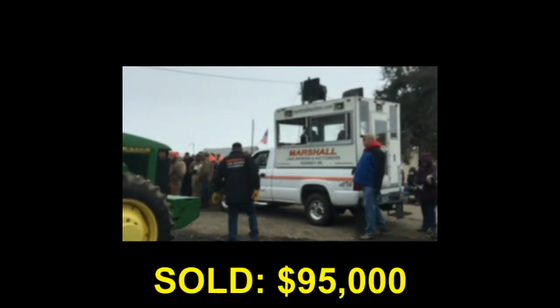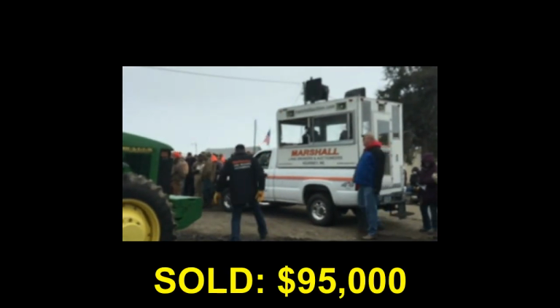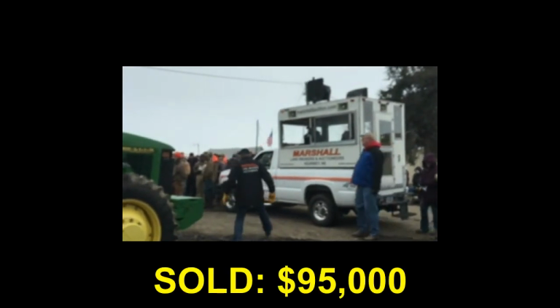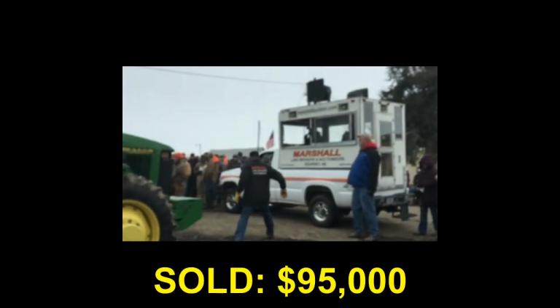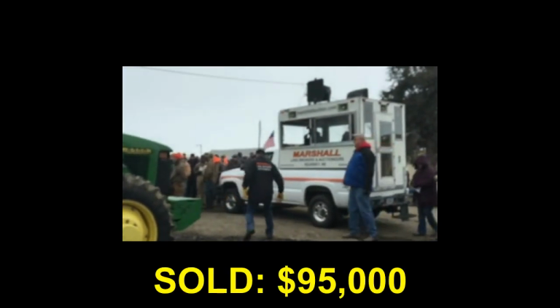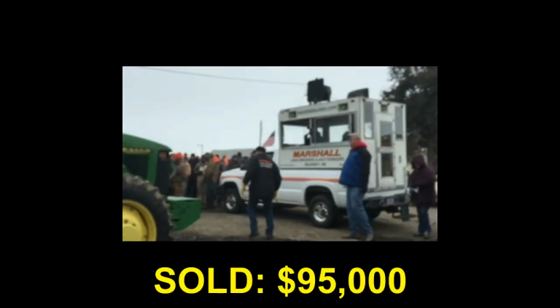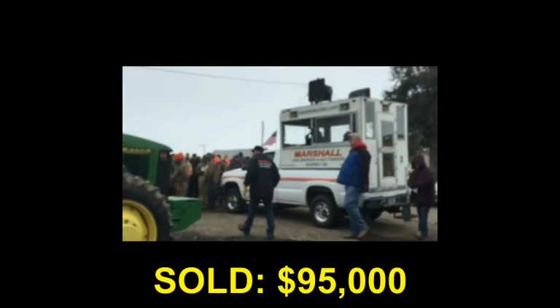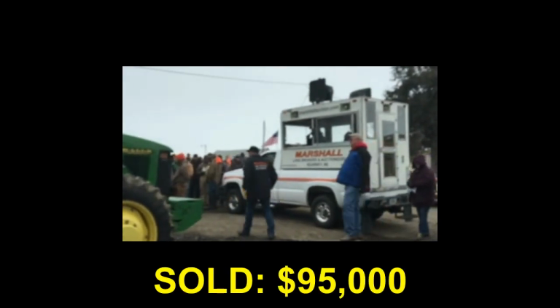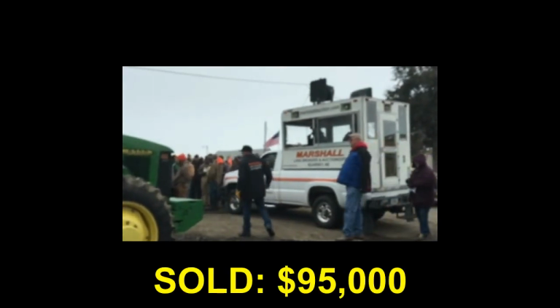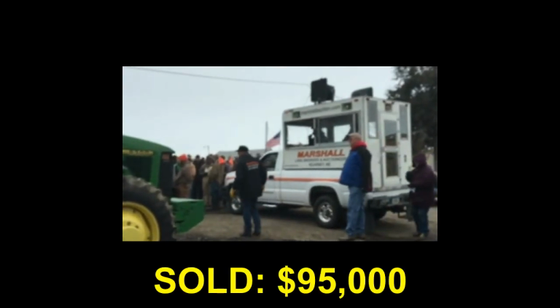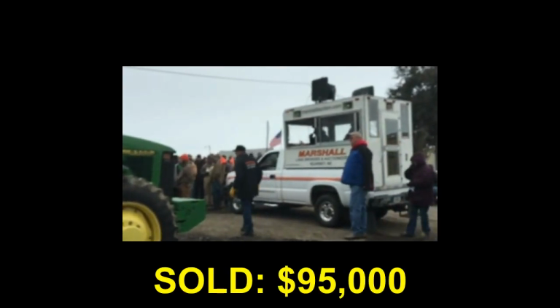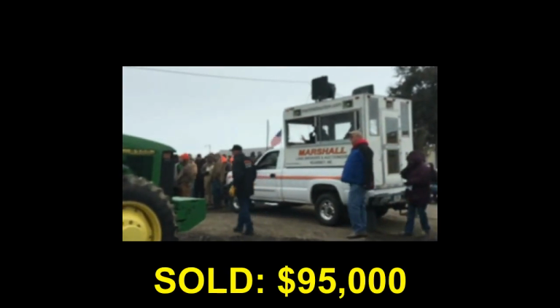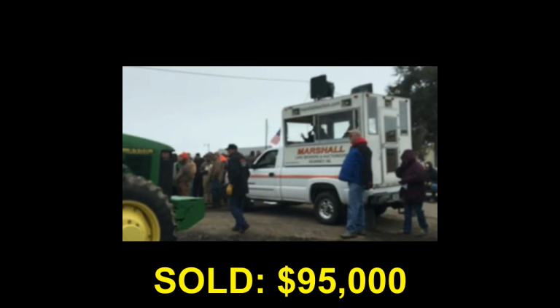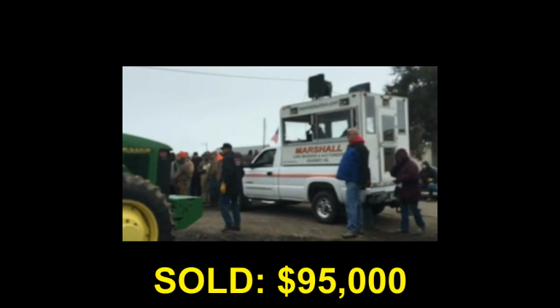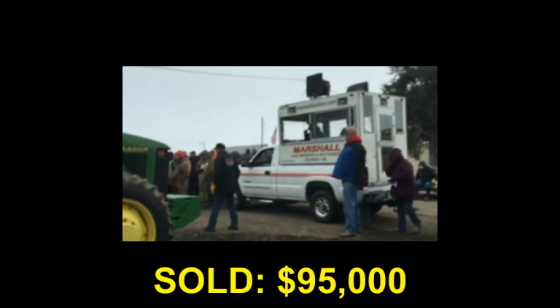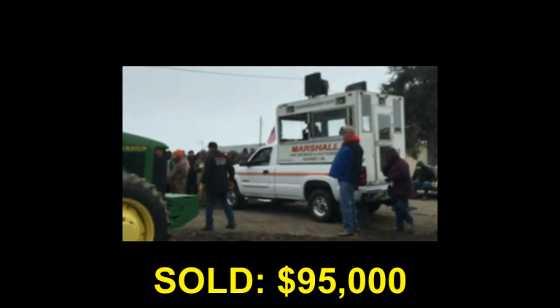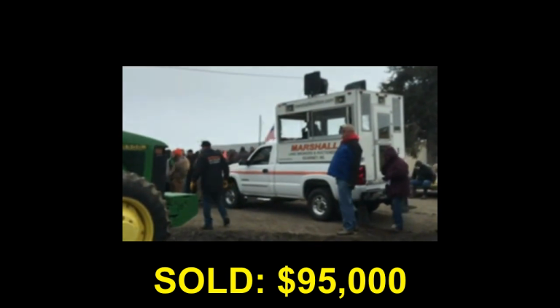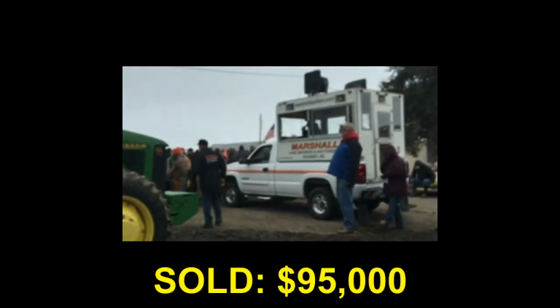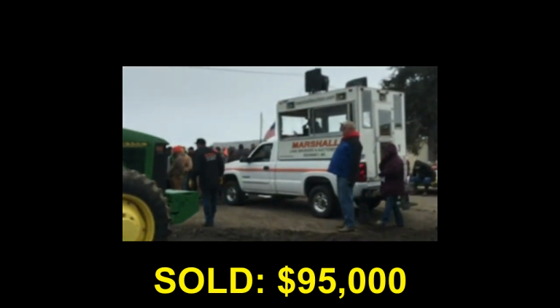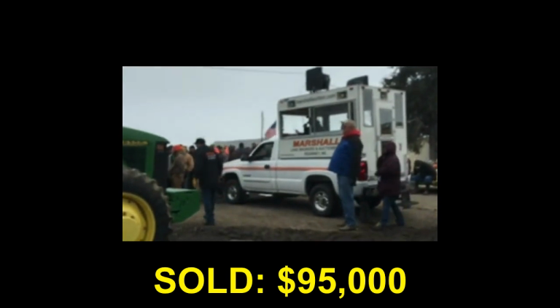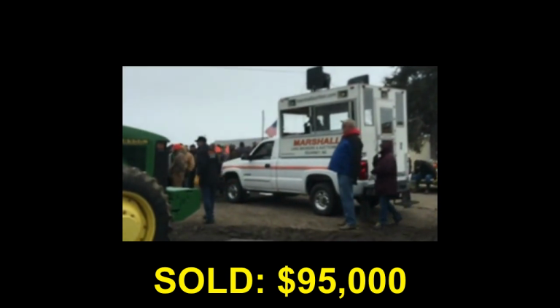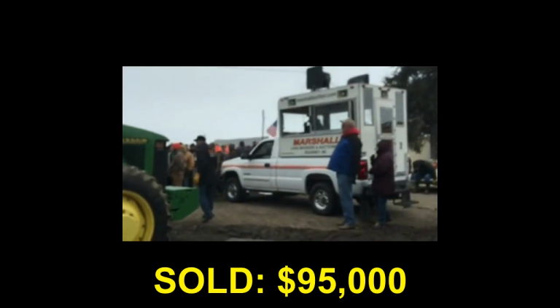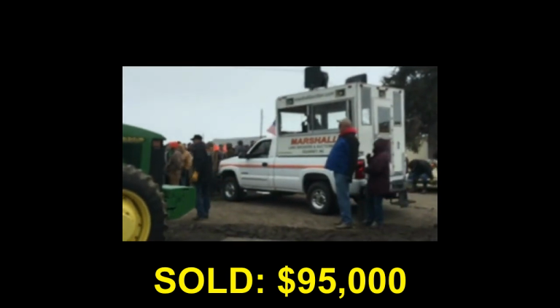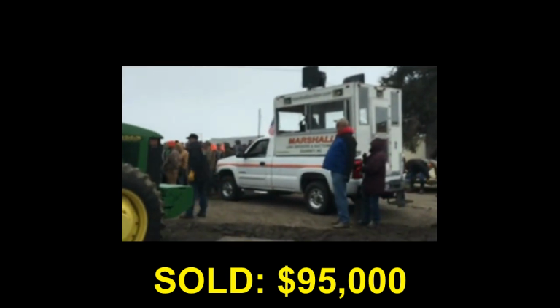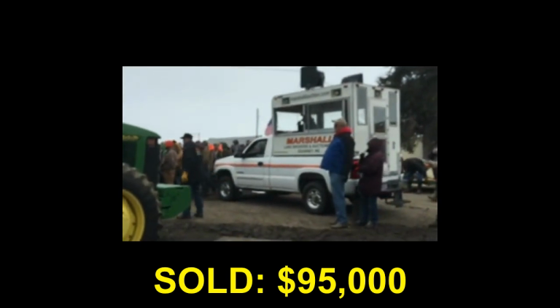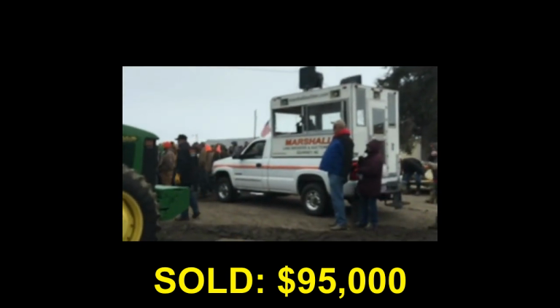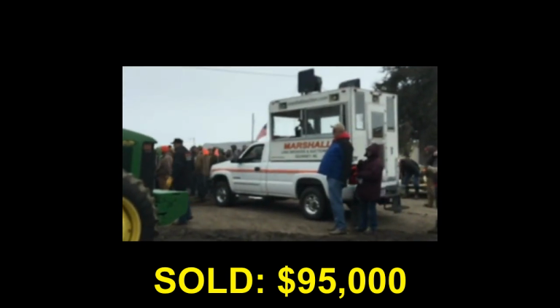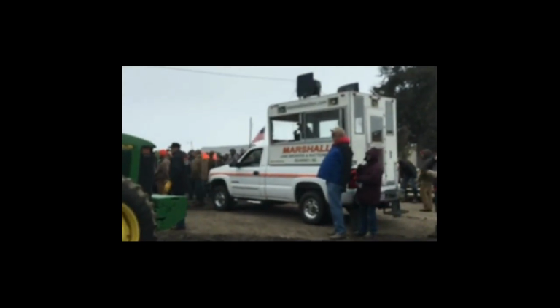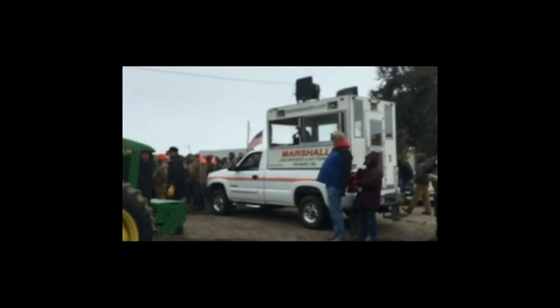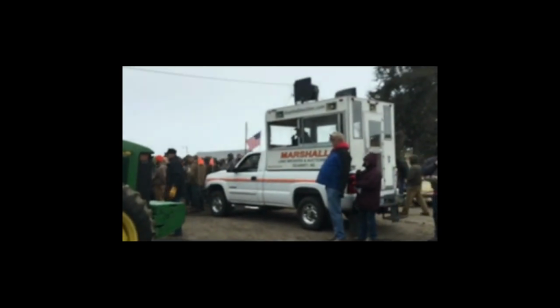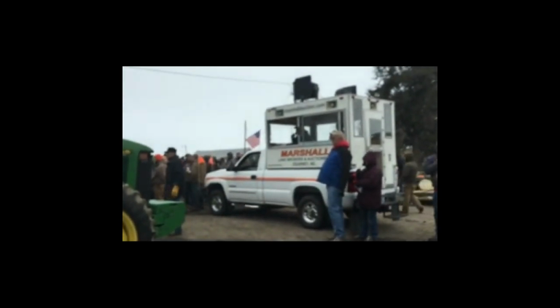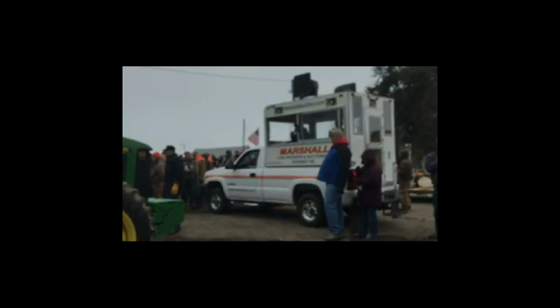Thank you, Dwayne. $95,000. Number 115 — 115 goes to Gibbon, Nebraska. Thank you very much.